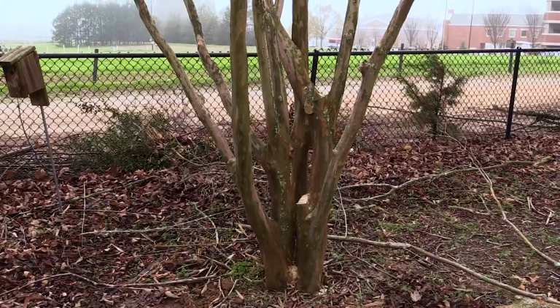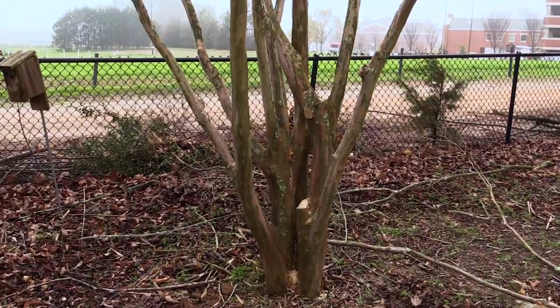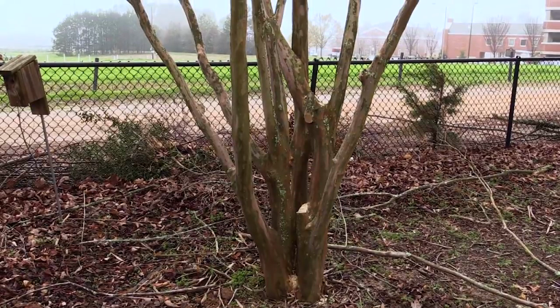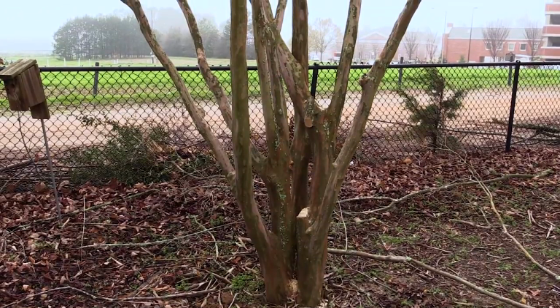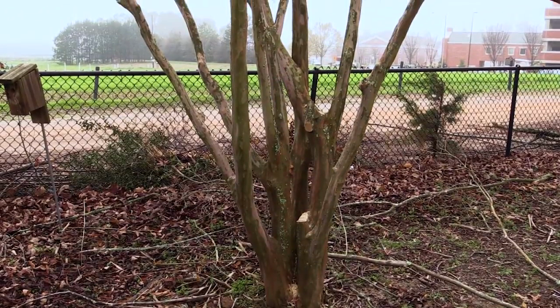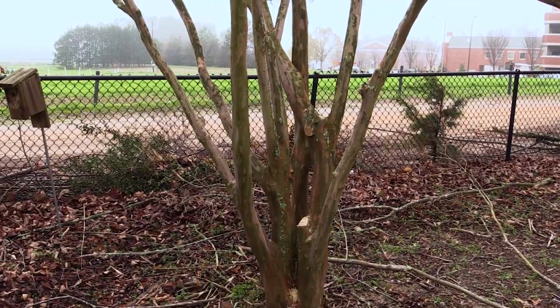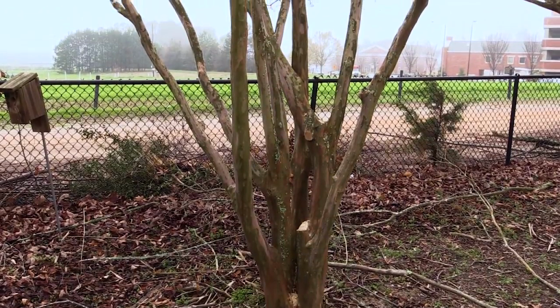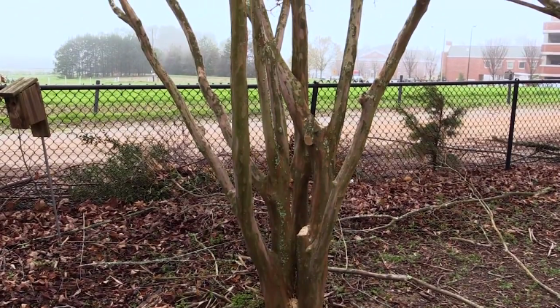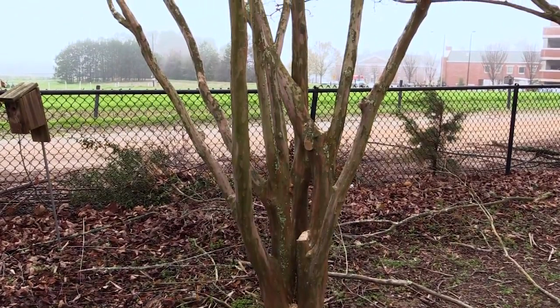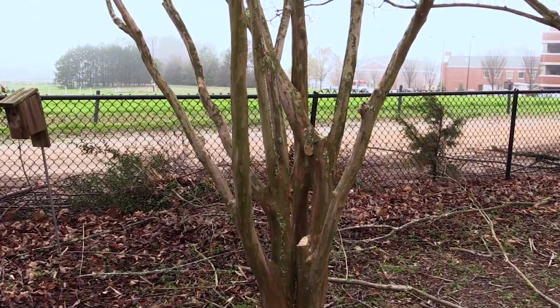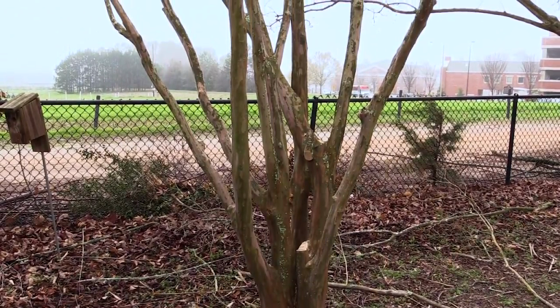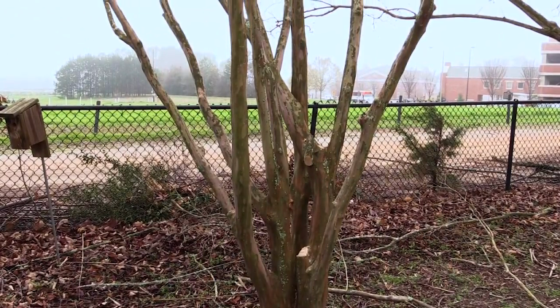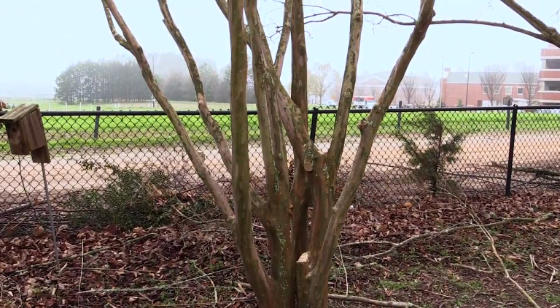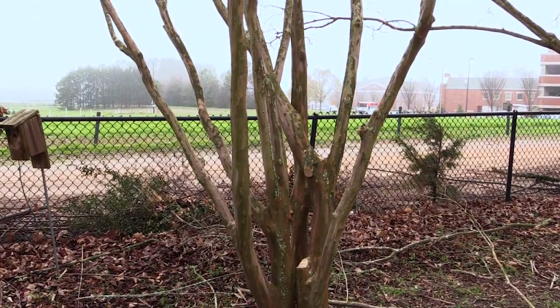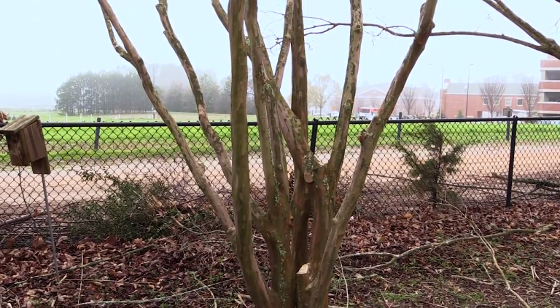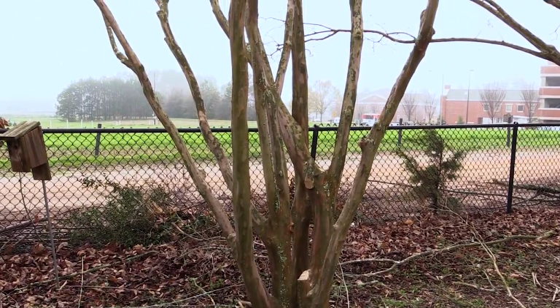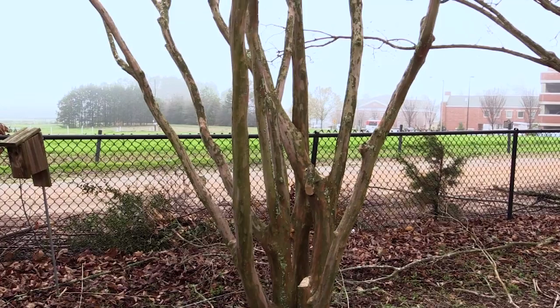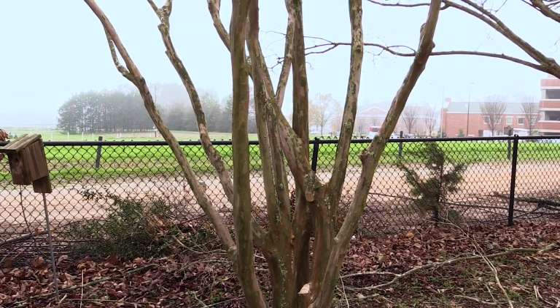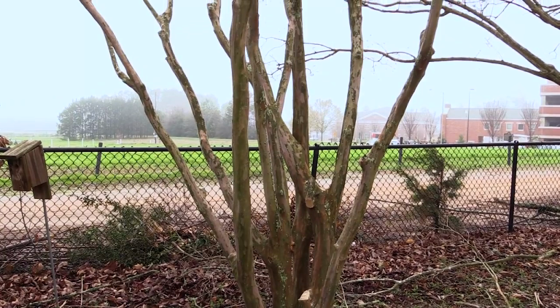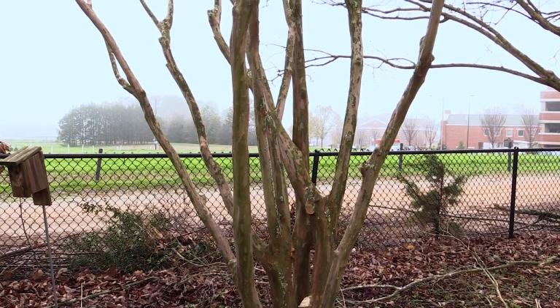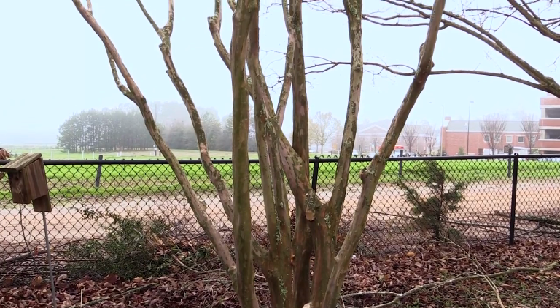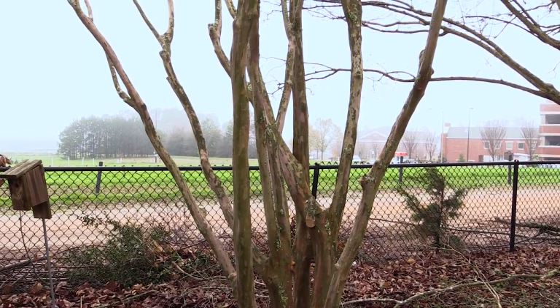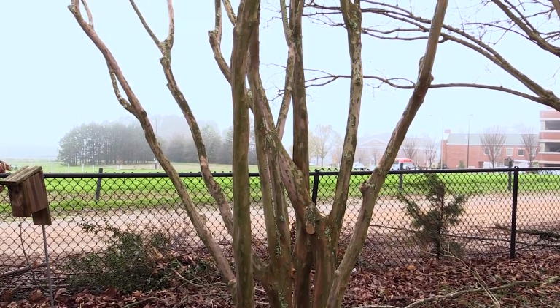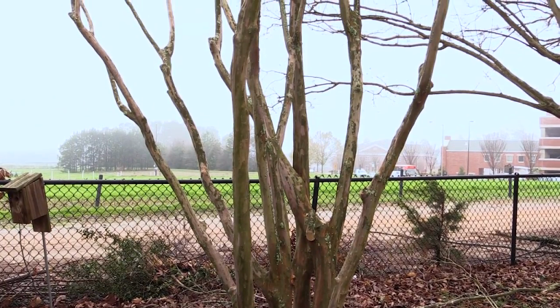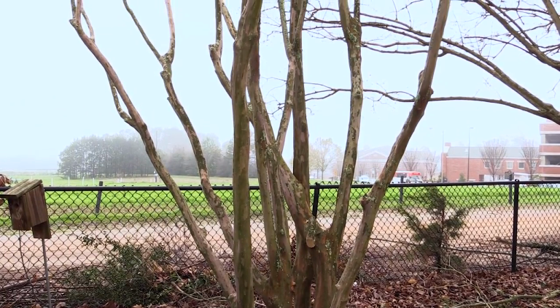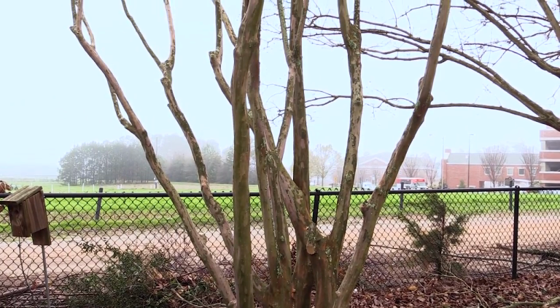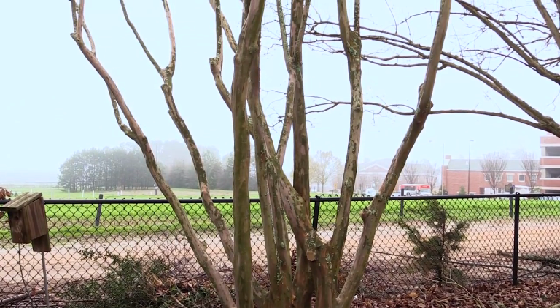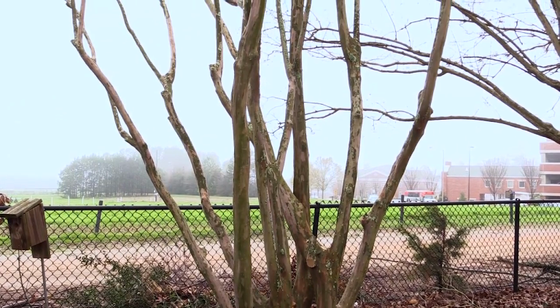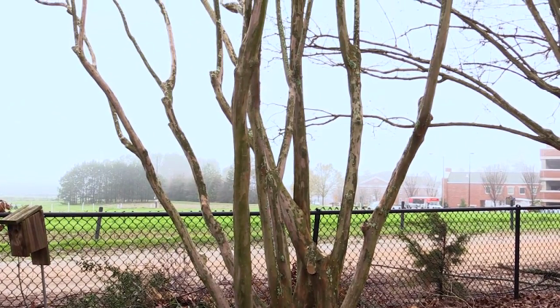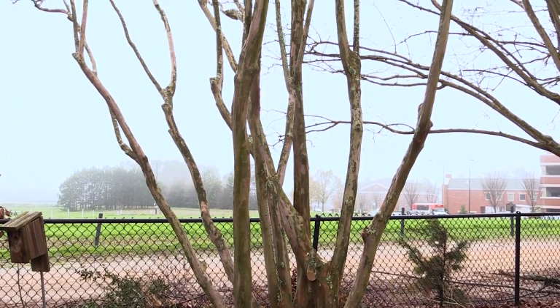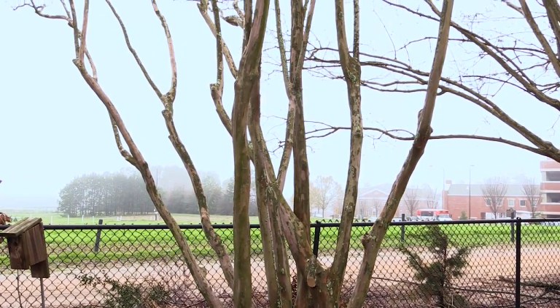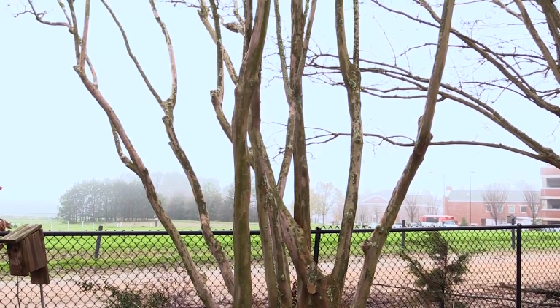So take a second to step back, walk away, come back to your crepe myrtle, and look to make sure it's exactly how you want it to look.